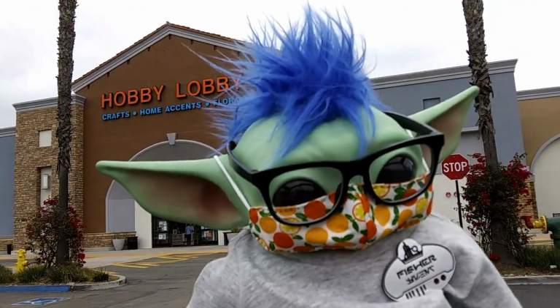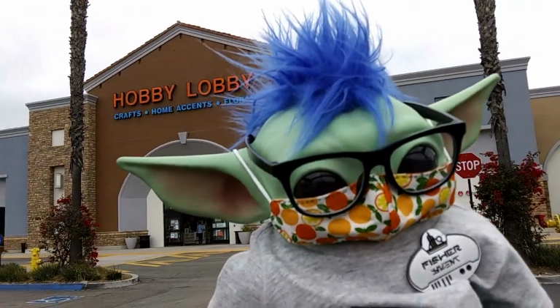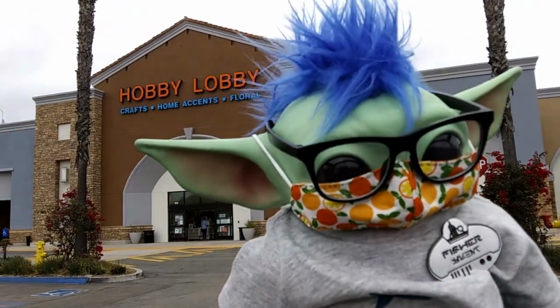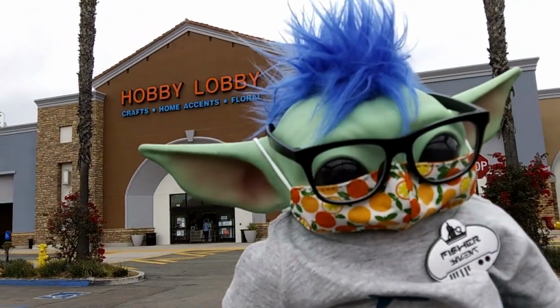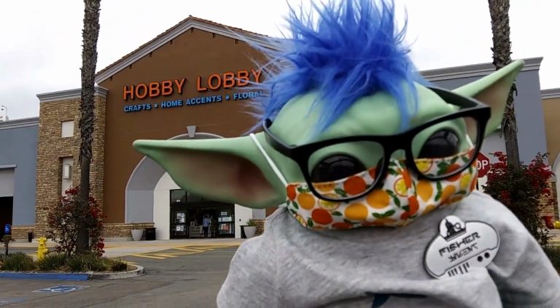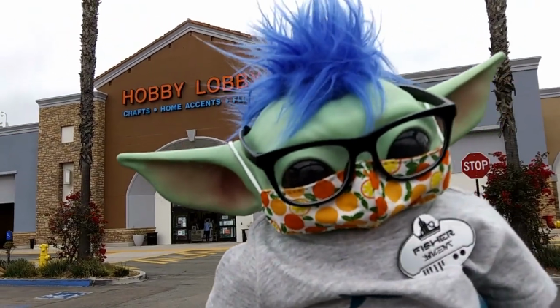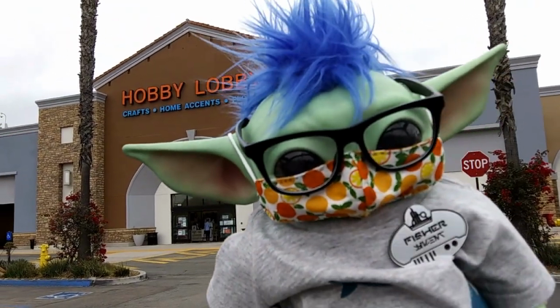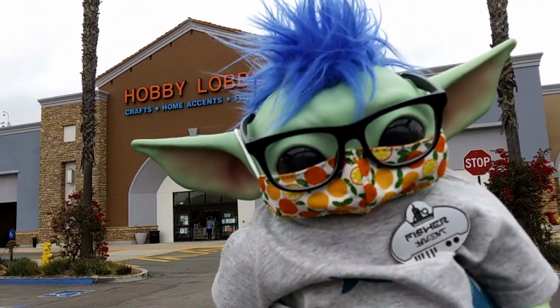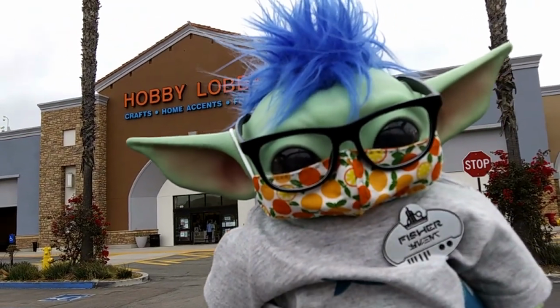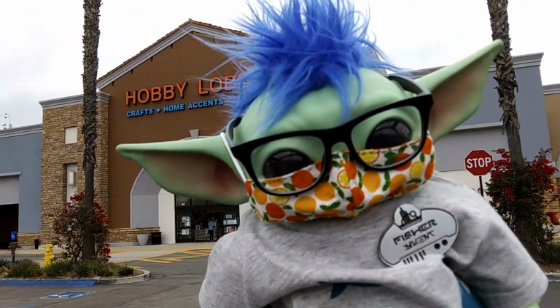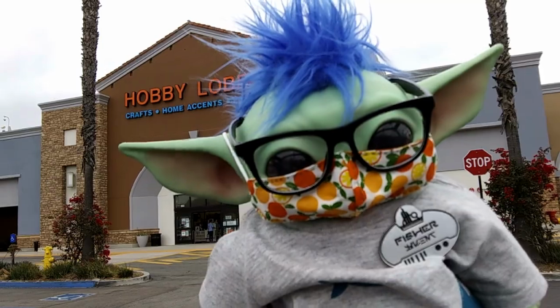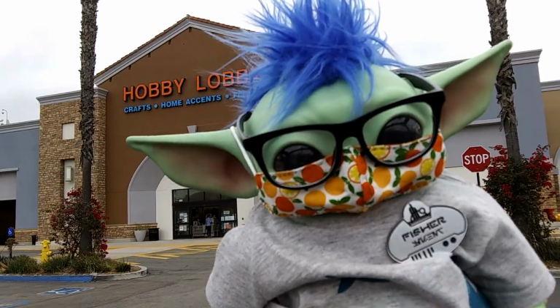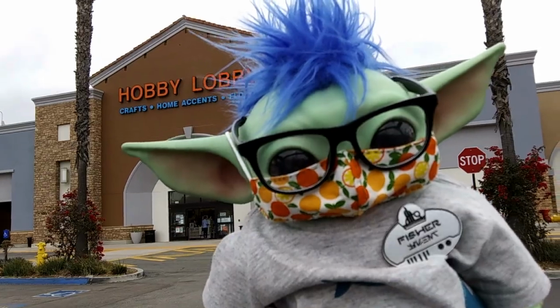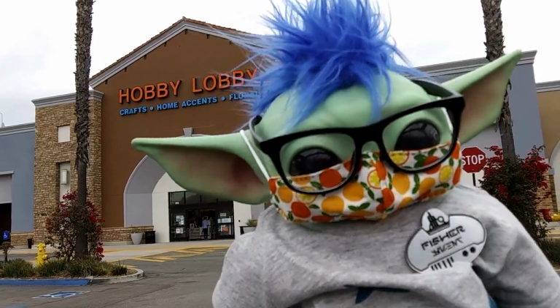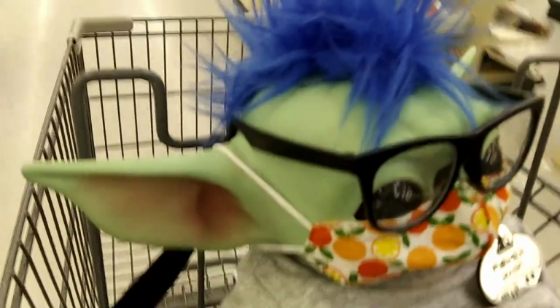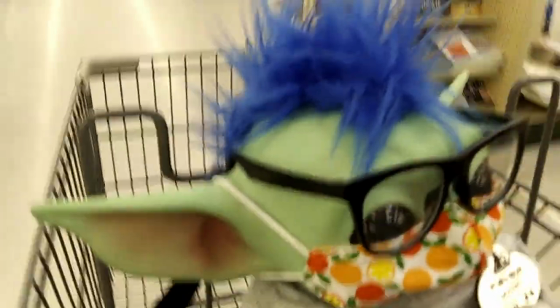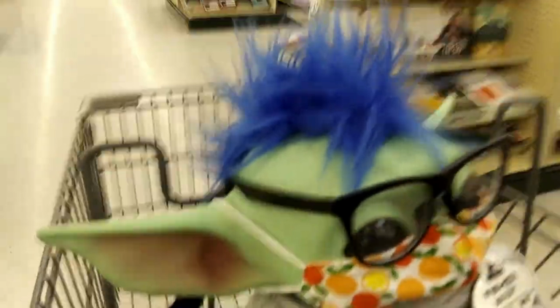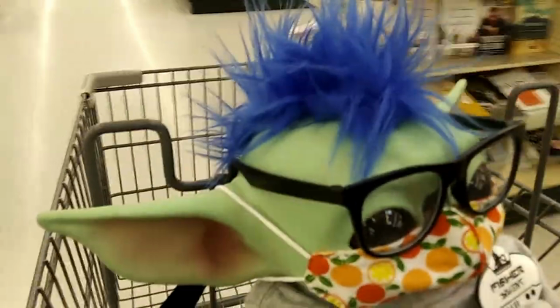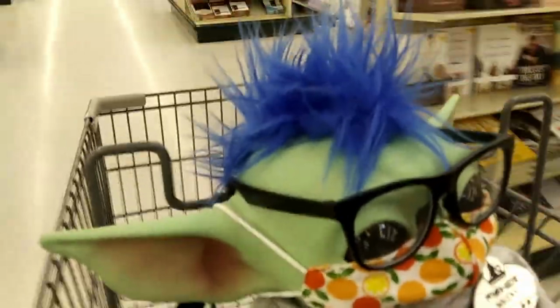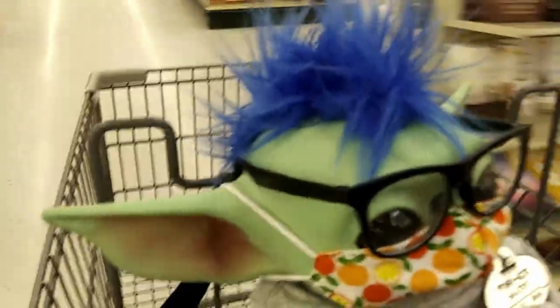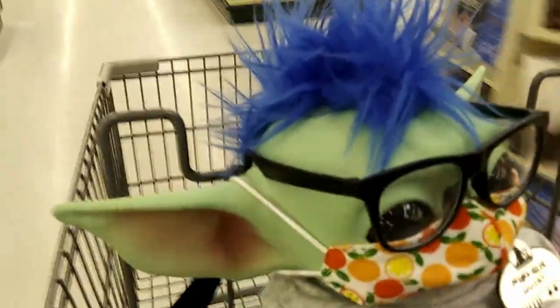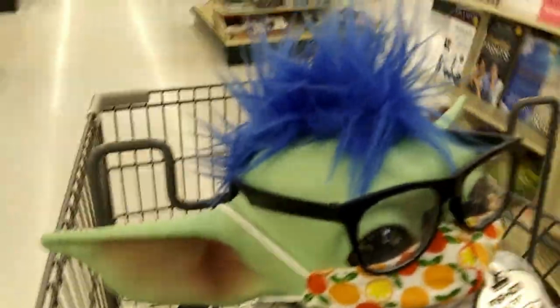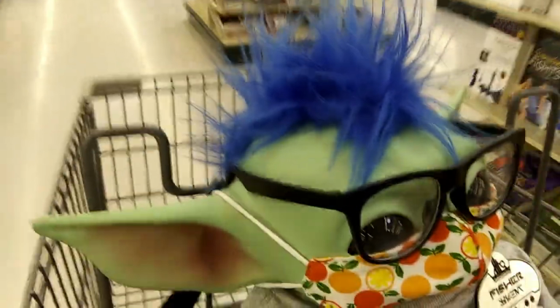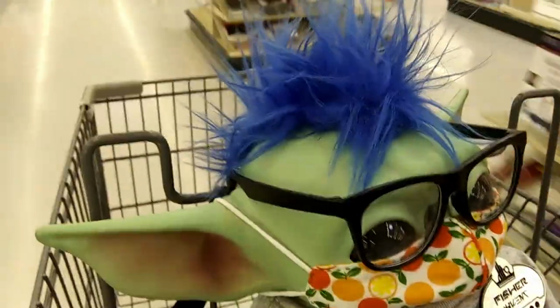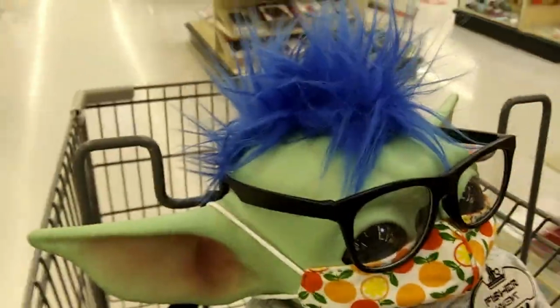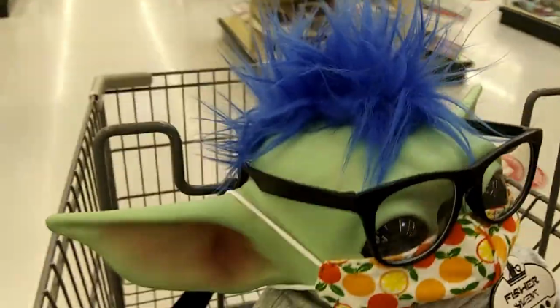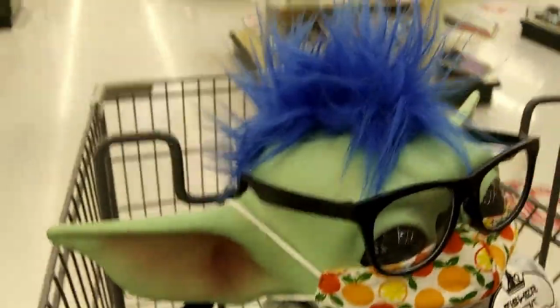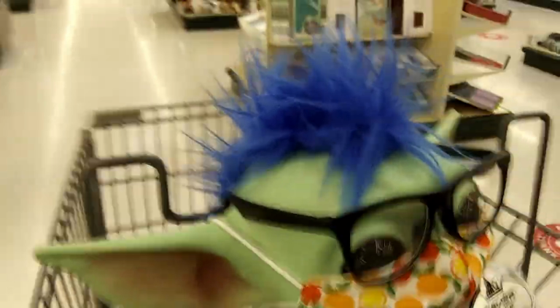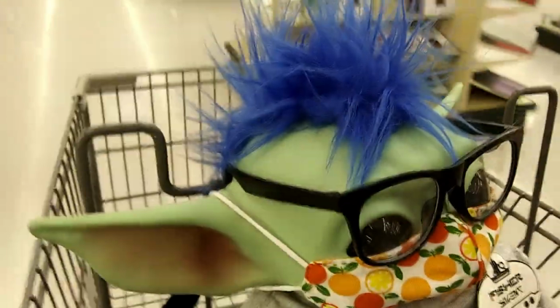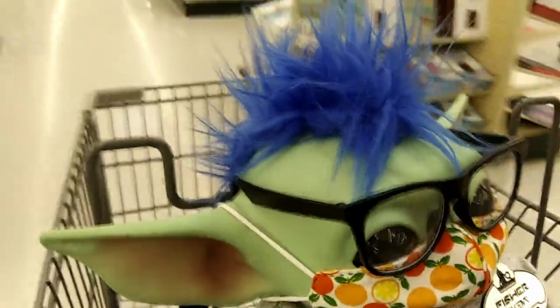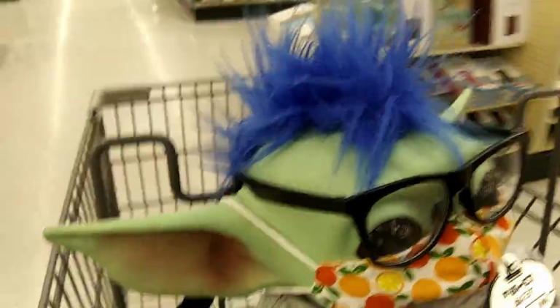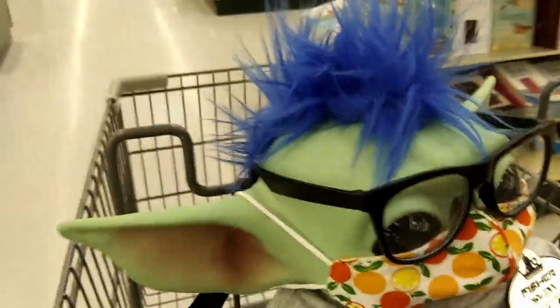Hey everyone, we're headed inside! I'm so excited to be riding in the shopping cart!